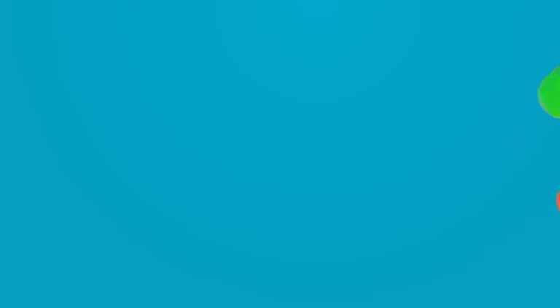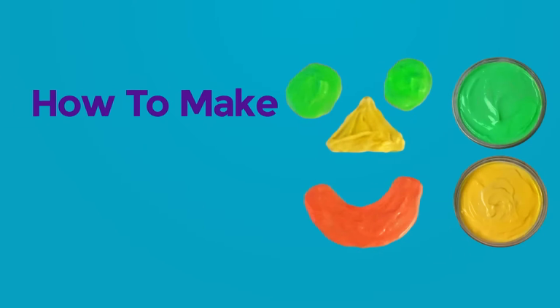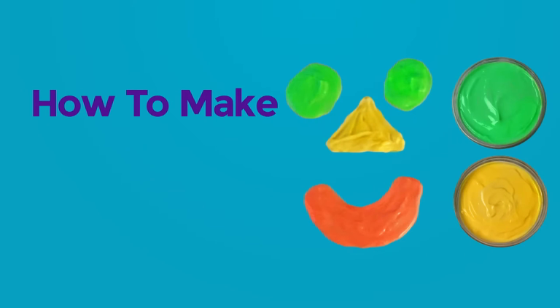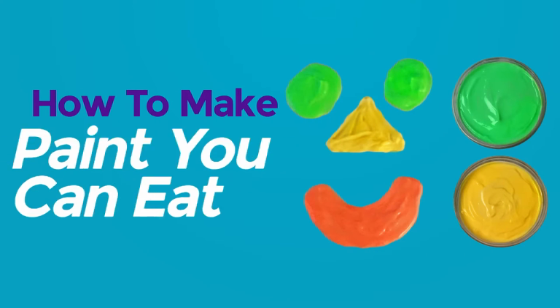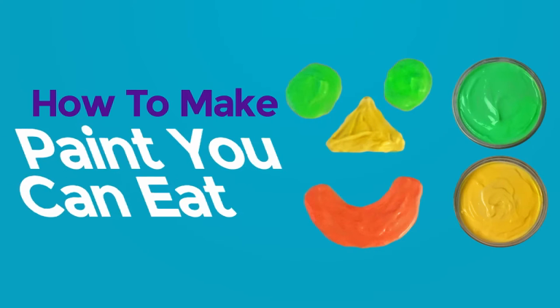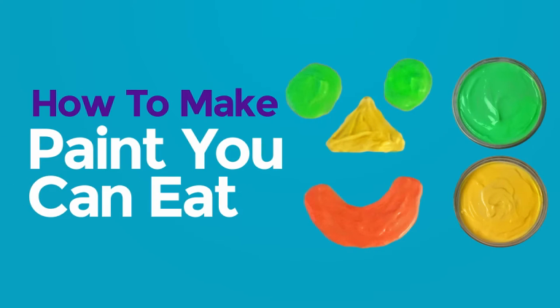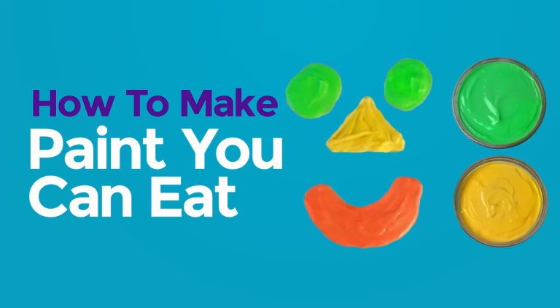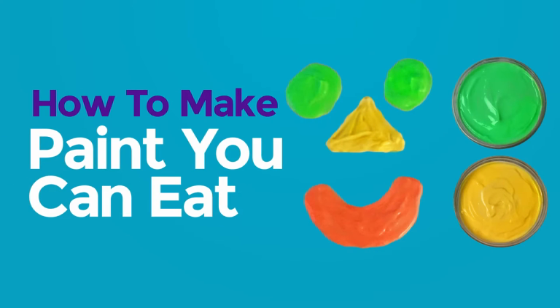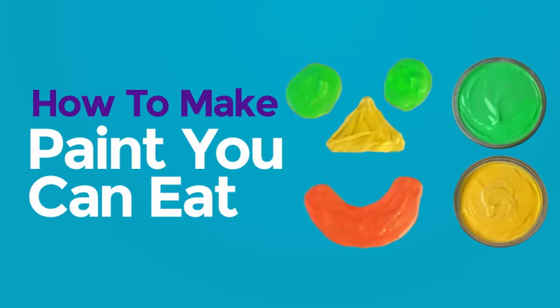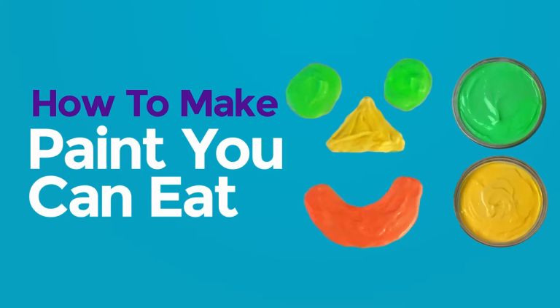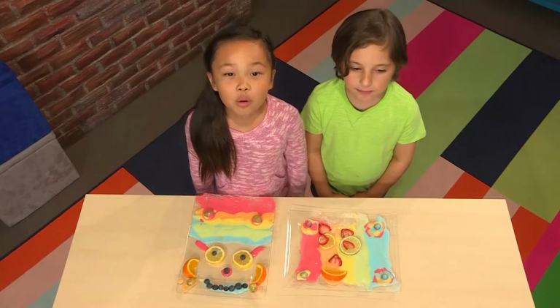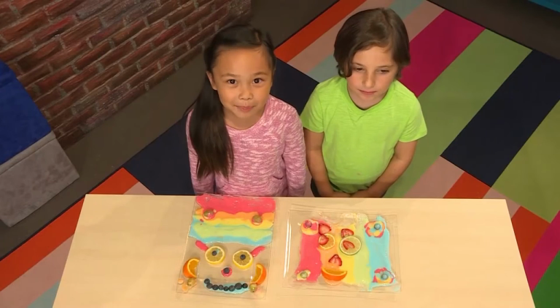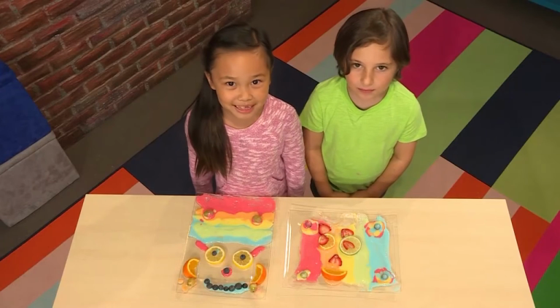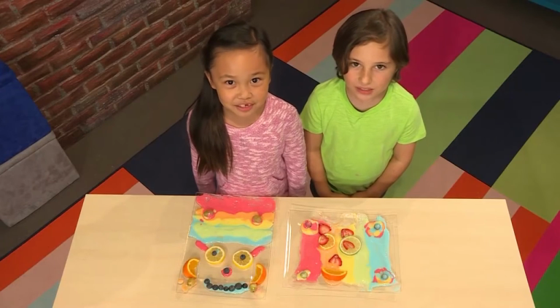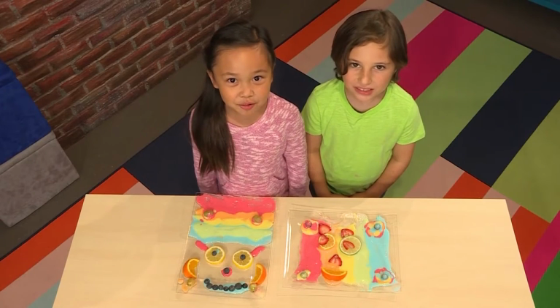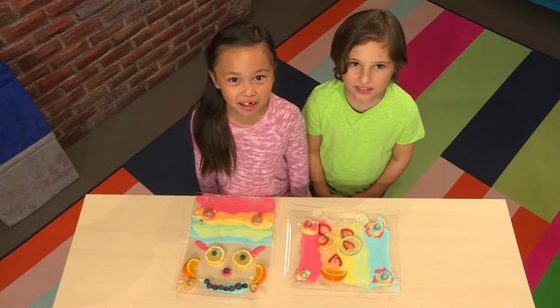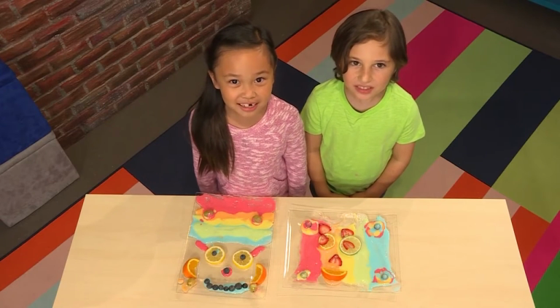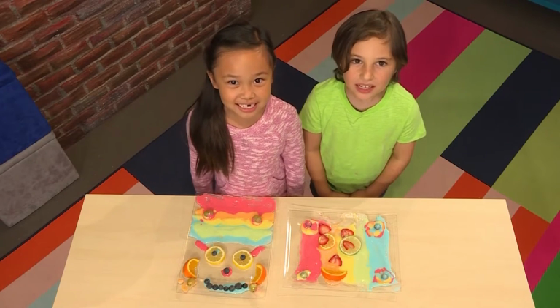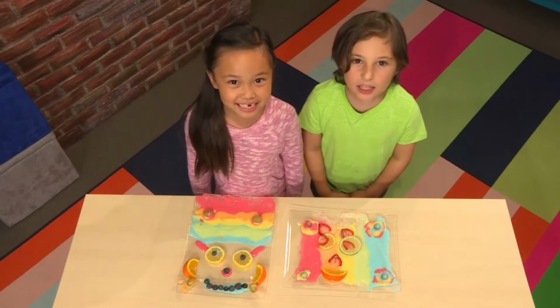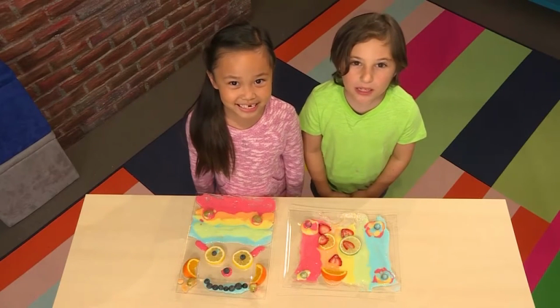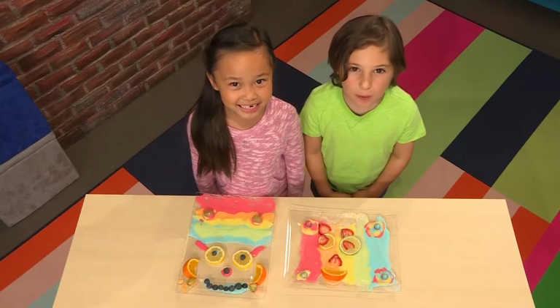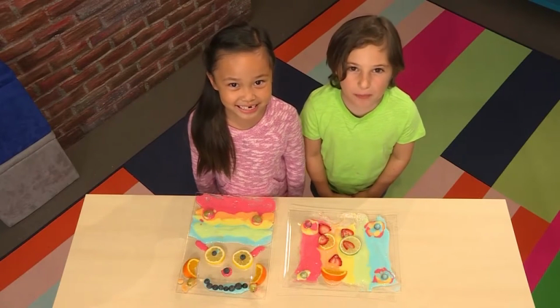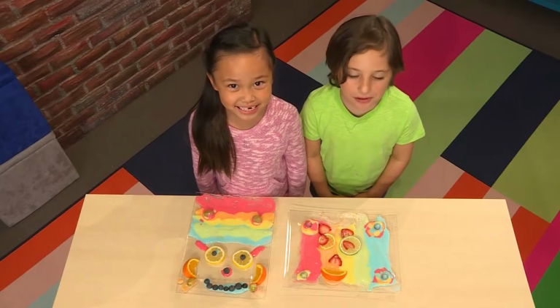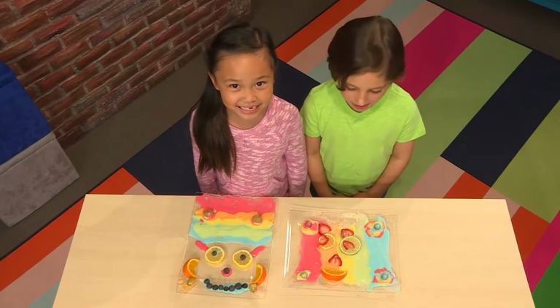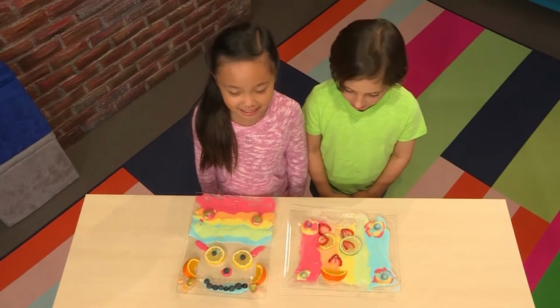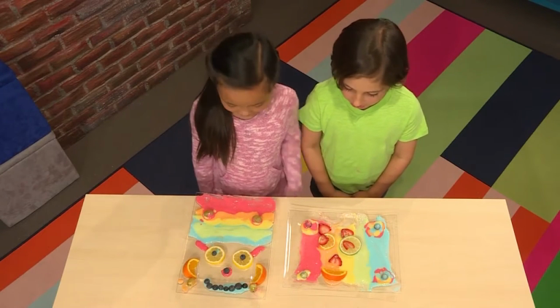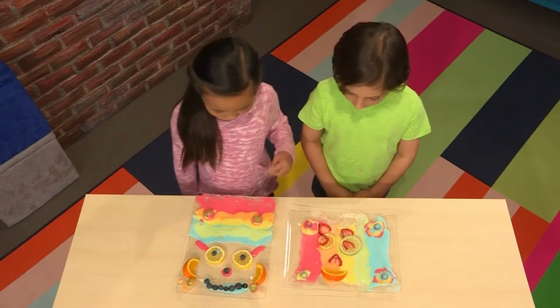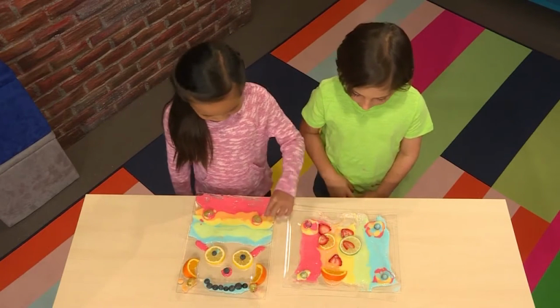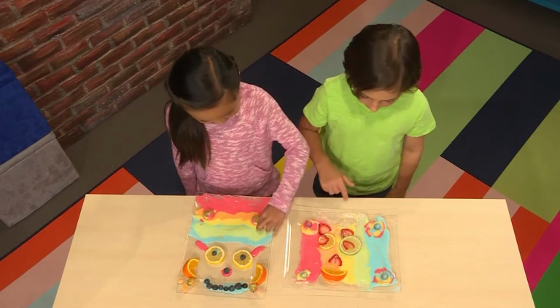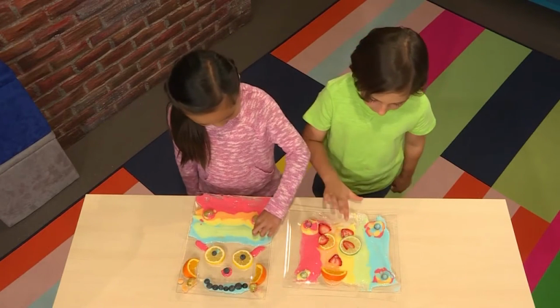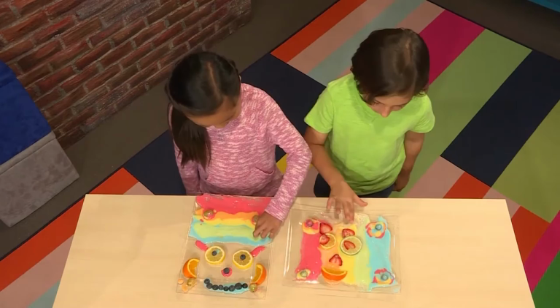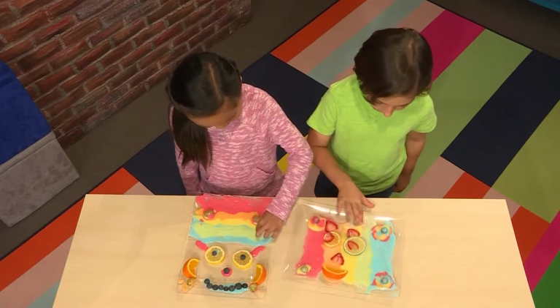How to make paint you can eat! We made this cool art, and the best part about it is you can eat it.